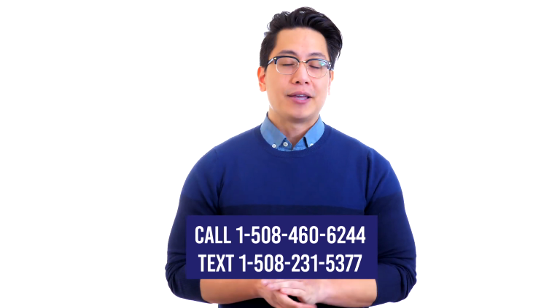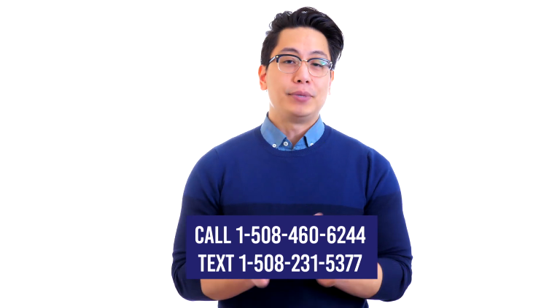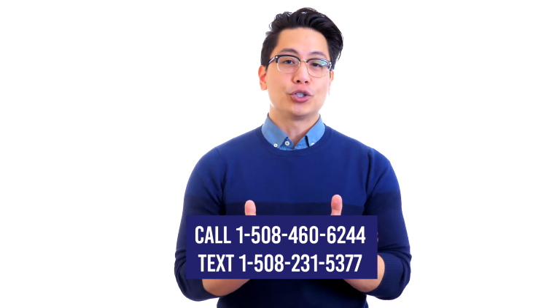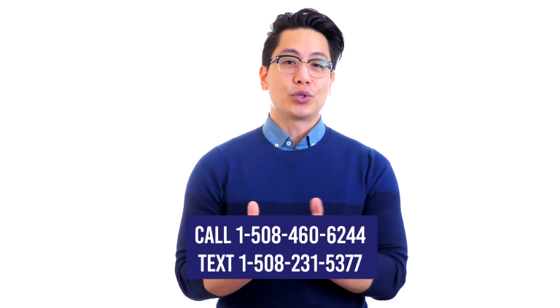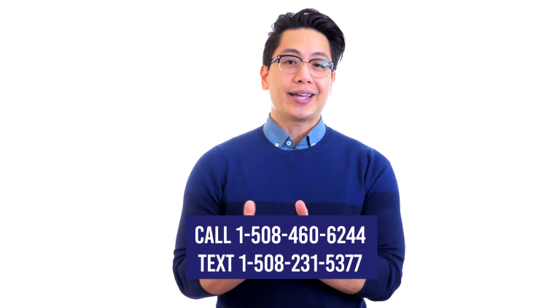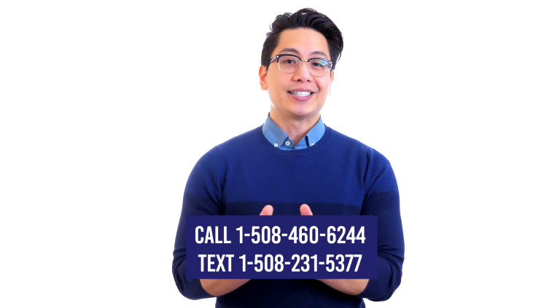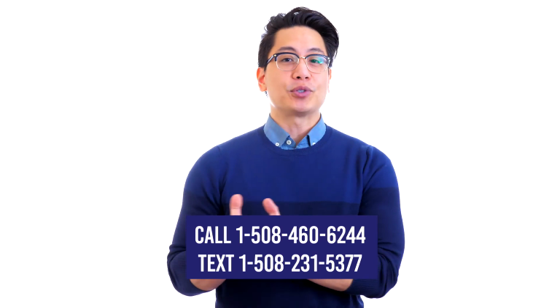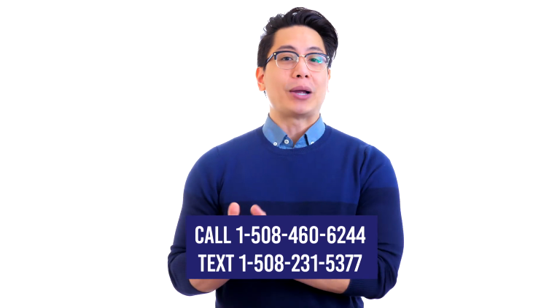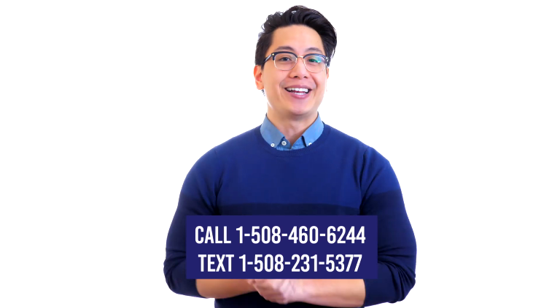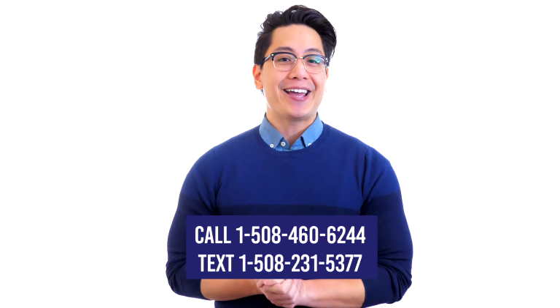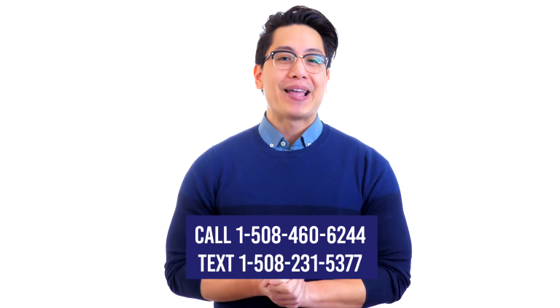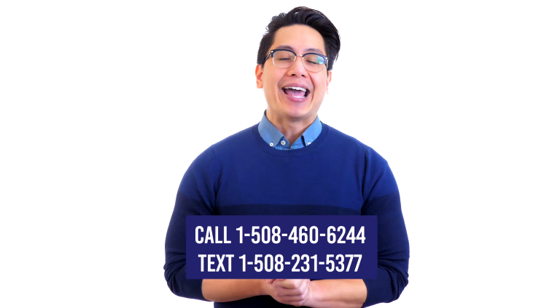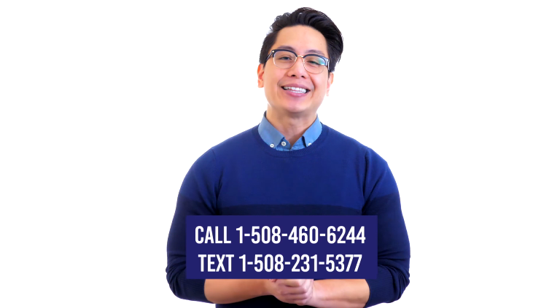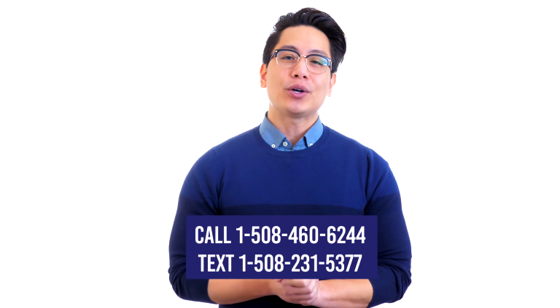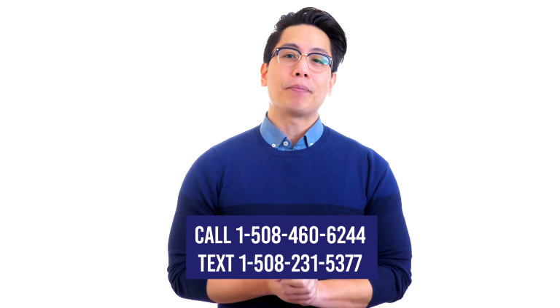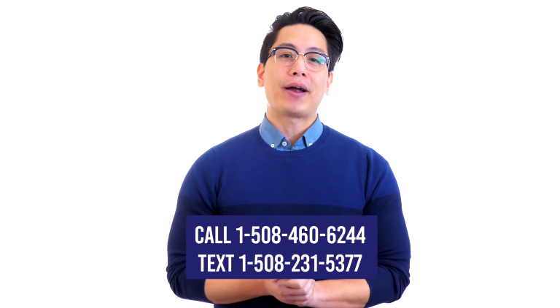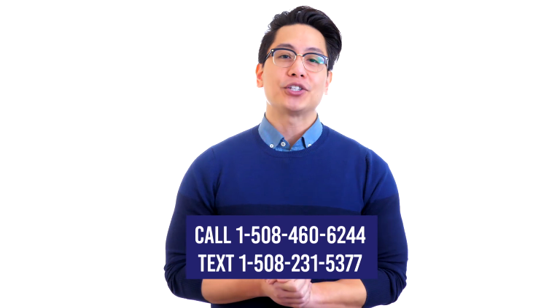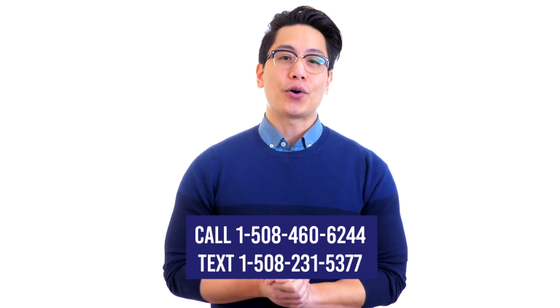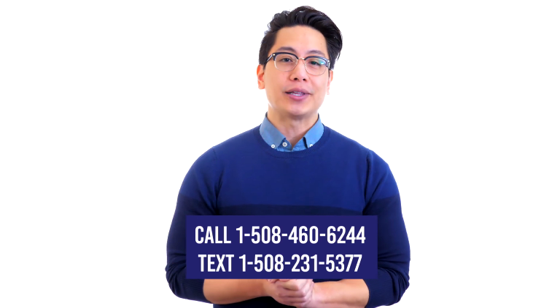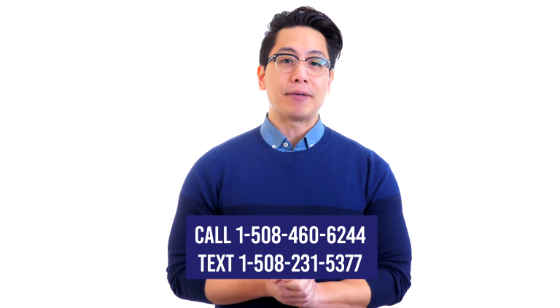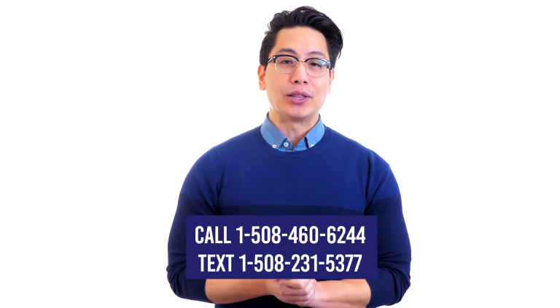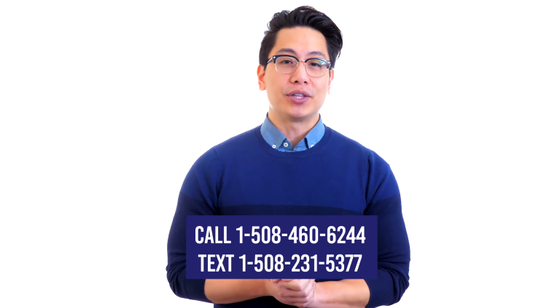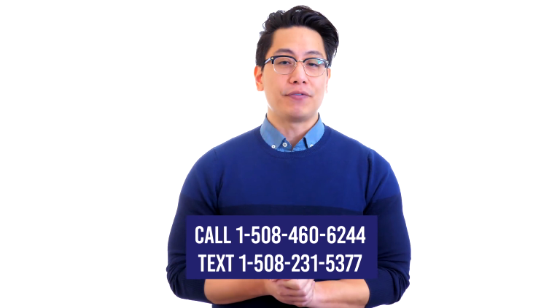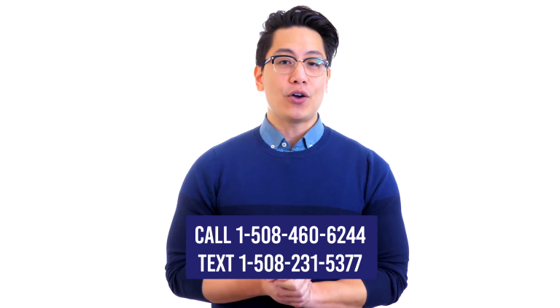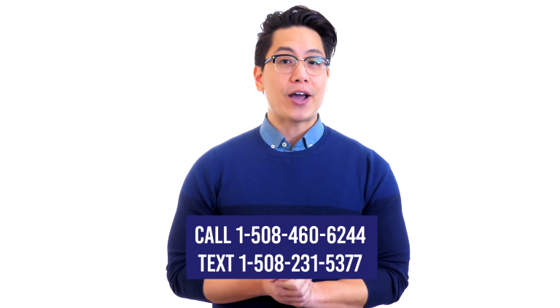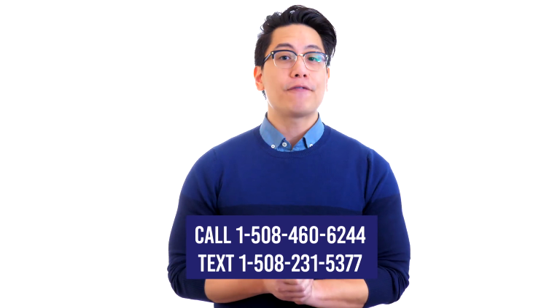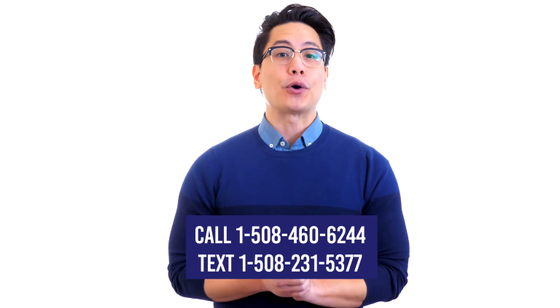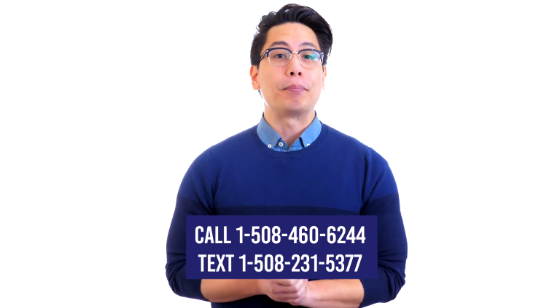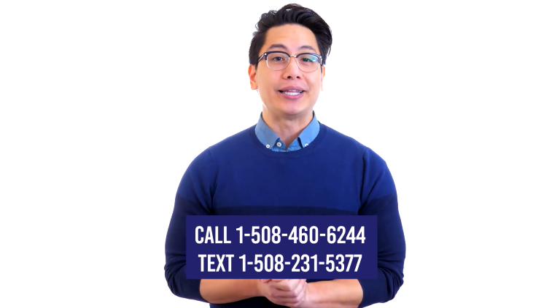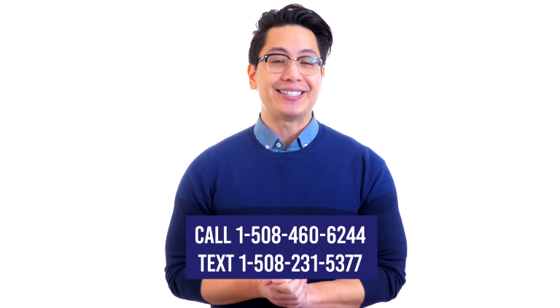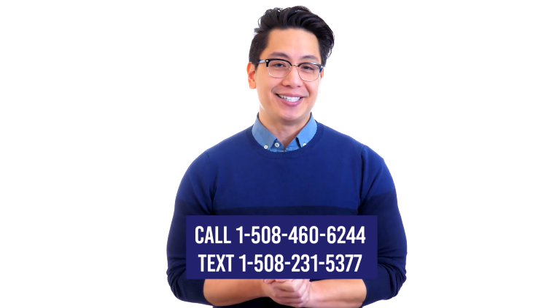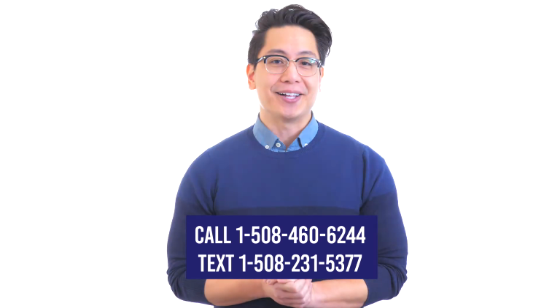Be sure to like and subscribe today, and click on the comparison article link below this video for complete details.